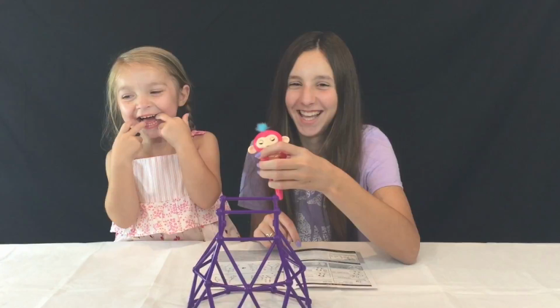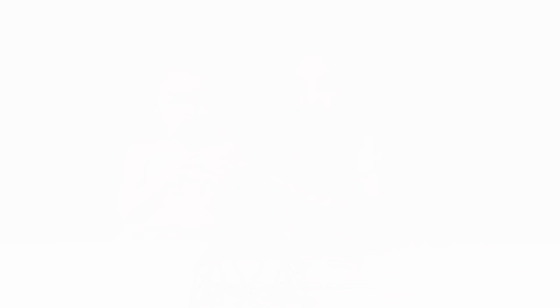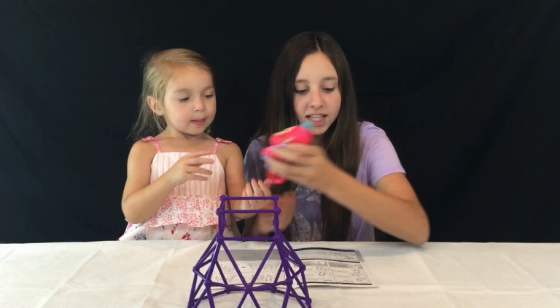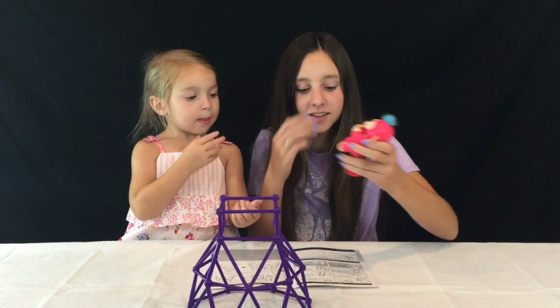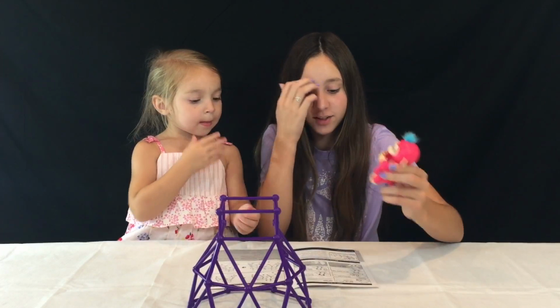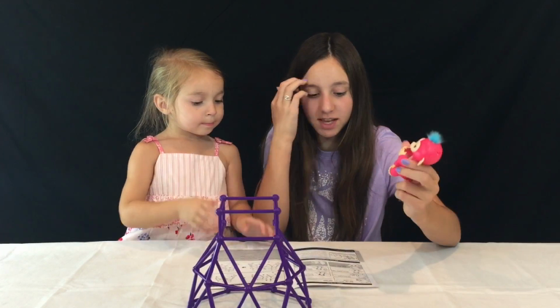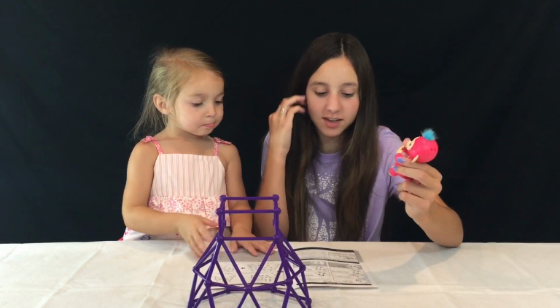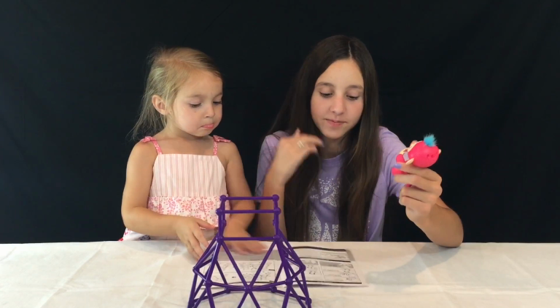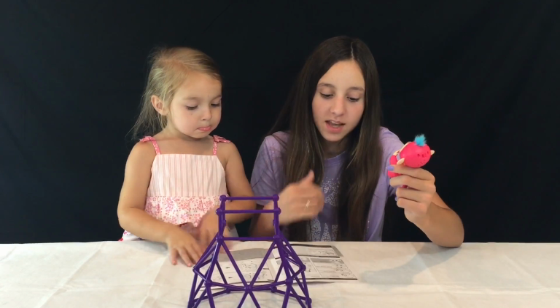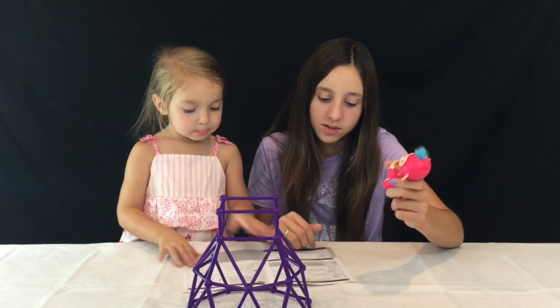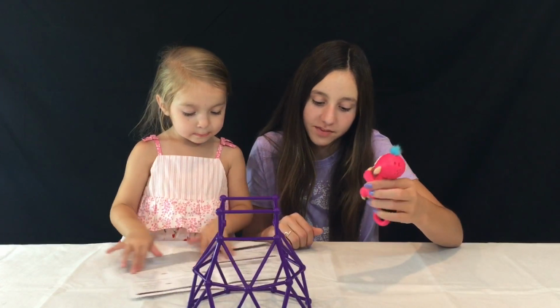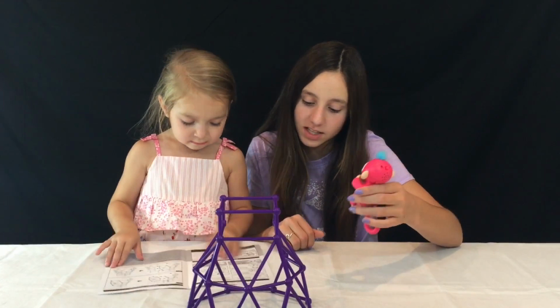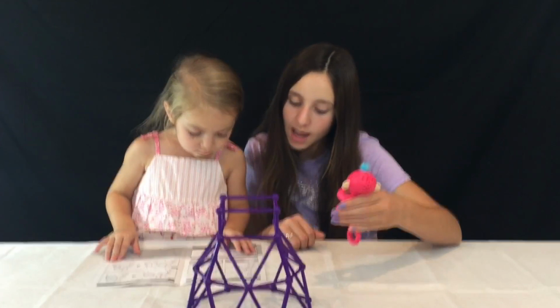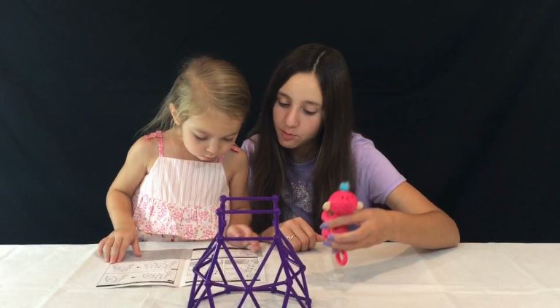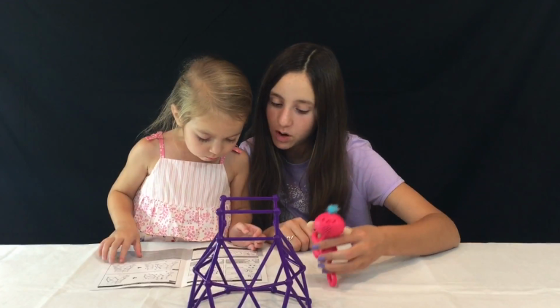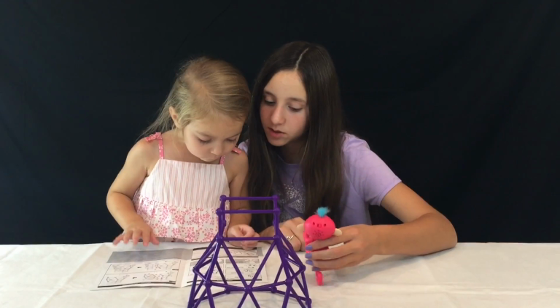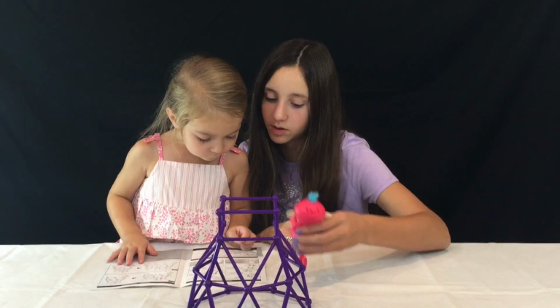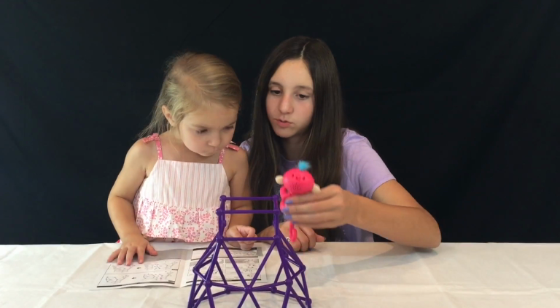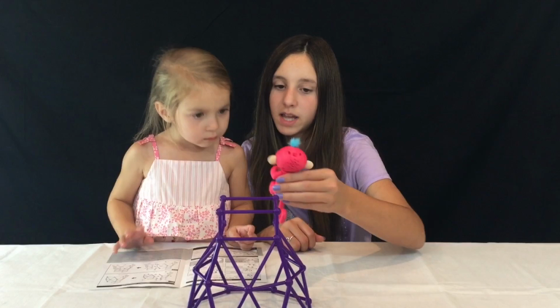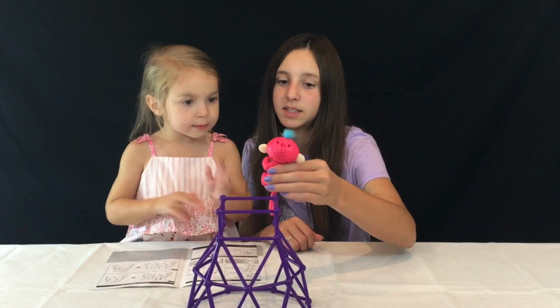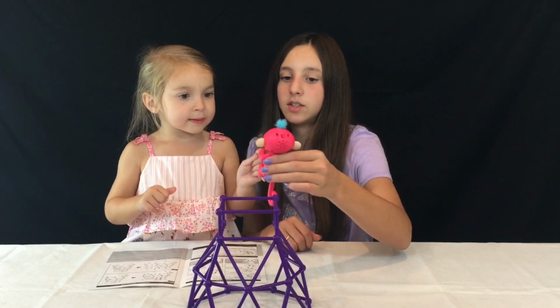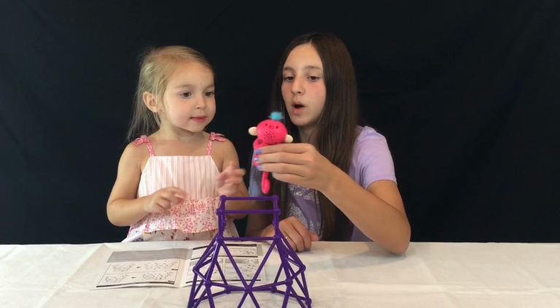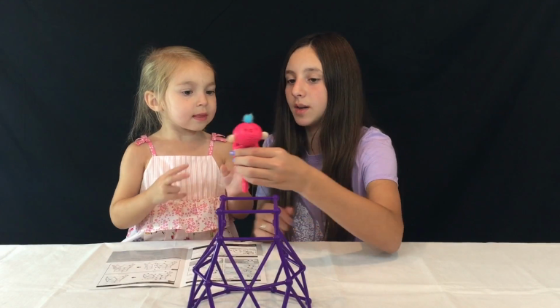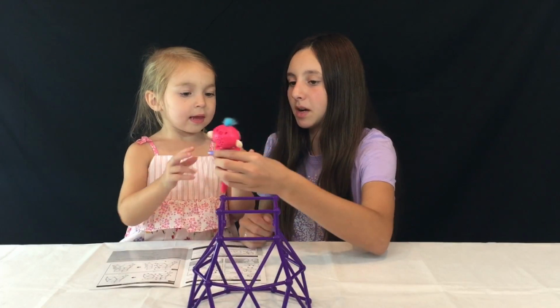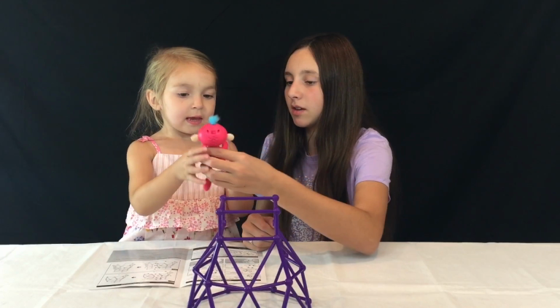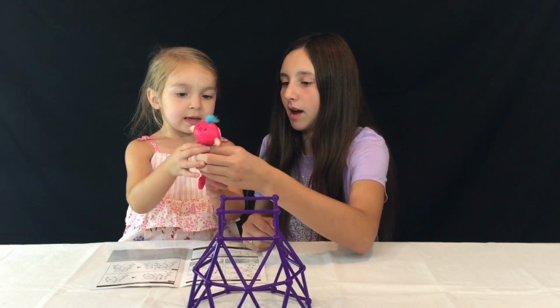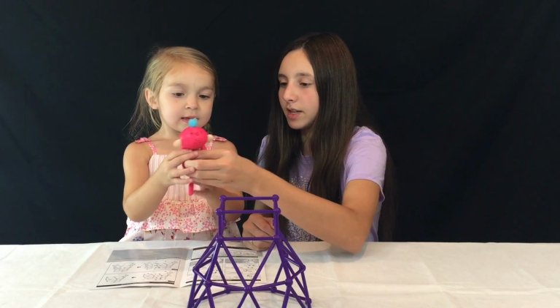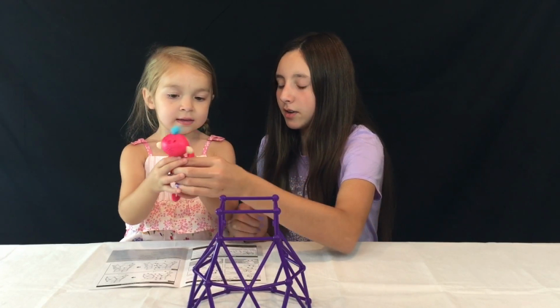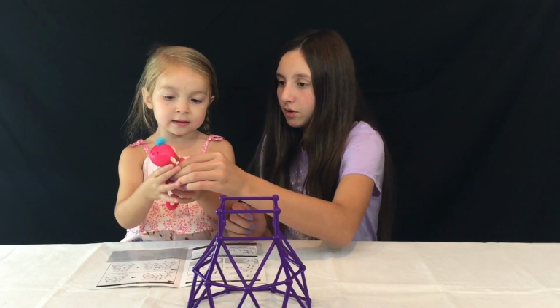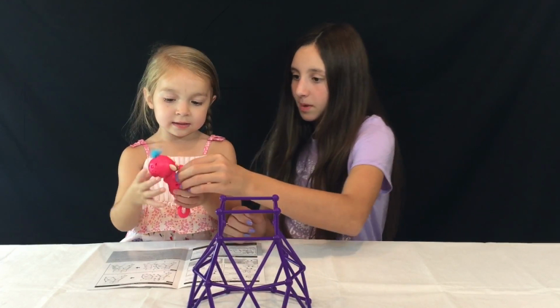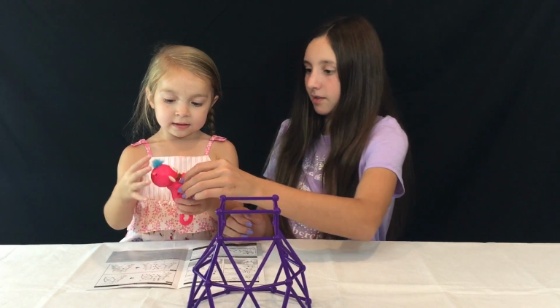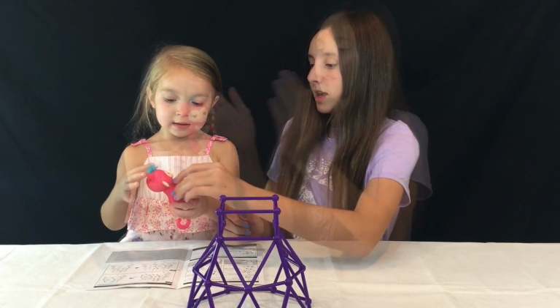Let's see what else we can do. We have to clap once or twice to watch the monkey monkey around. Aaron, you hold the monkey — ready?